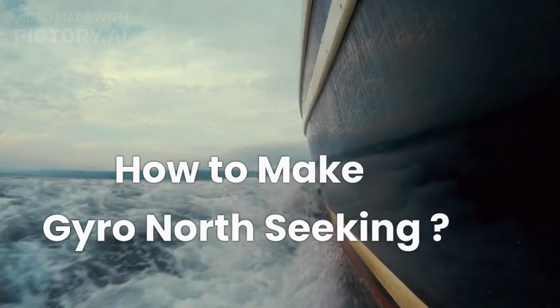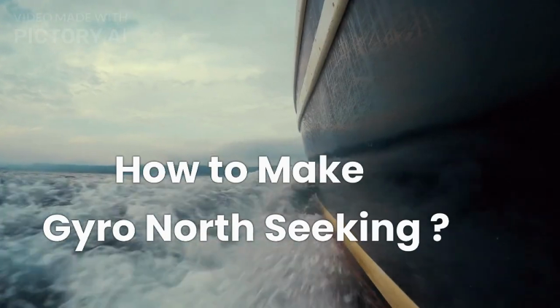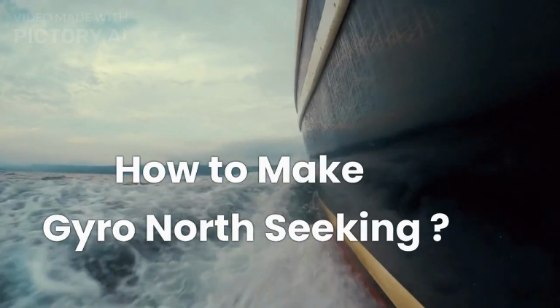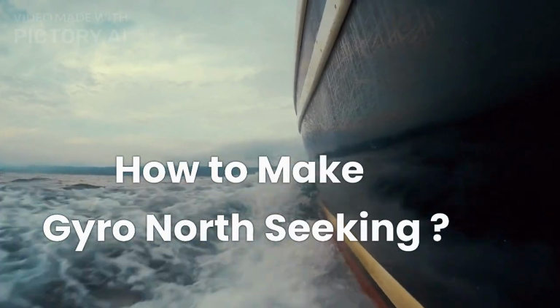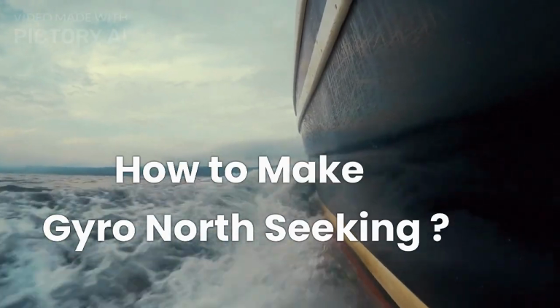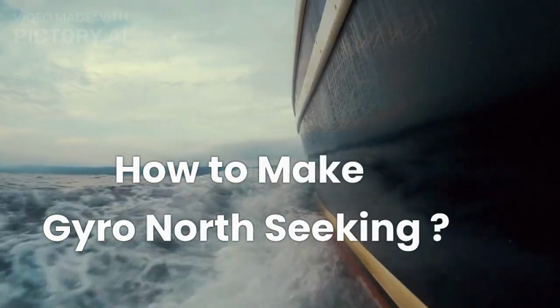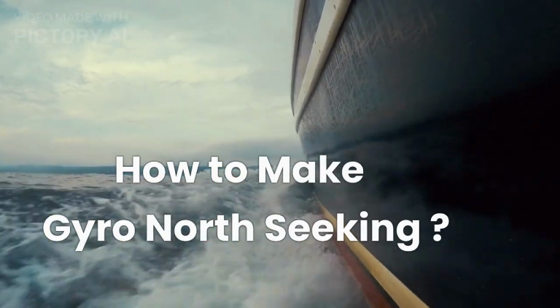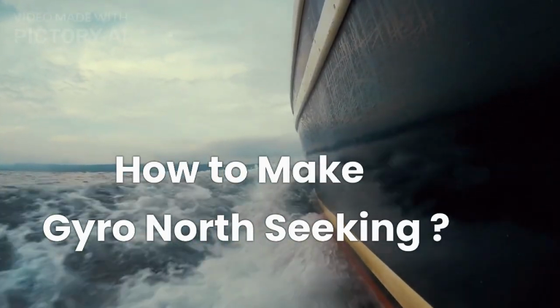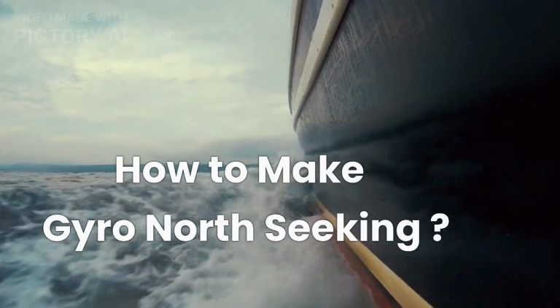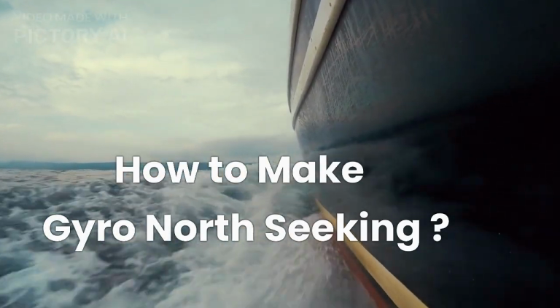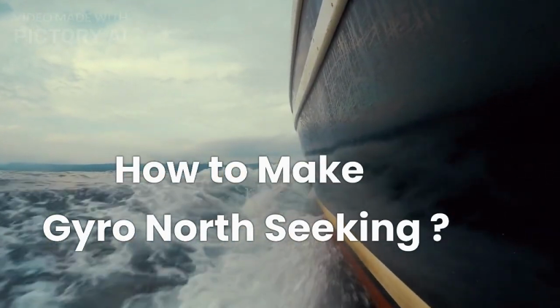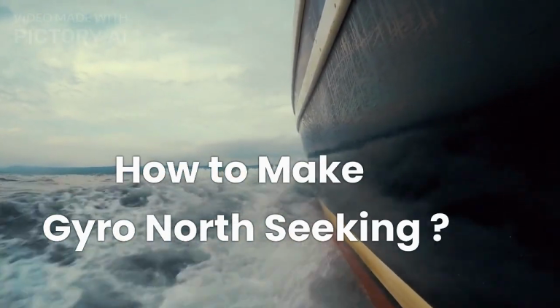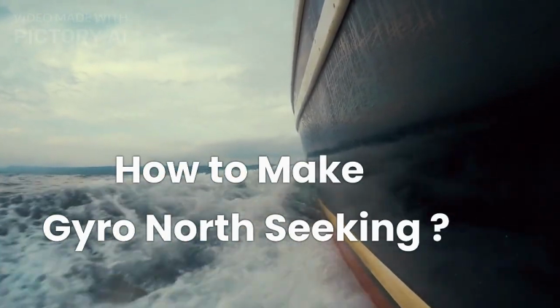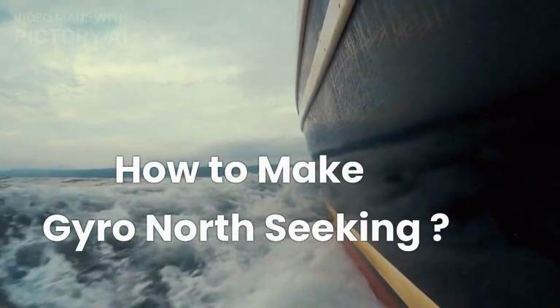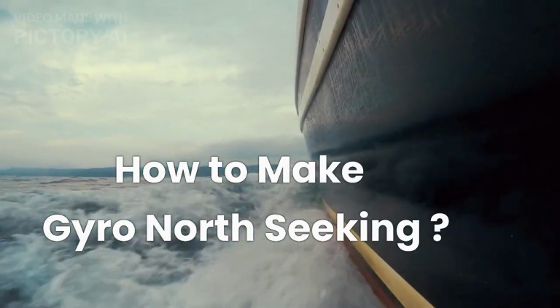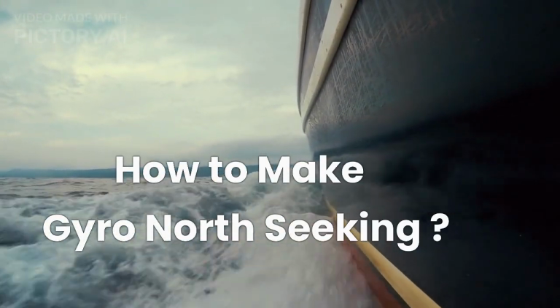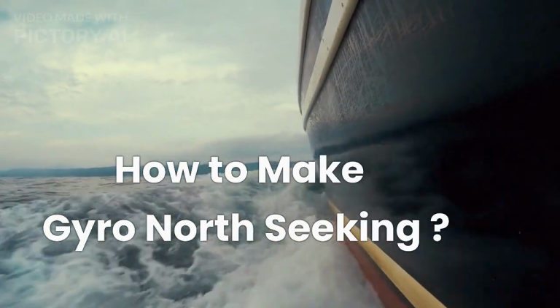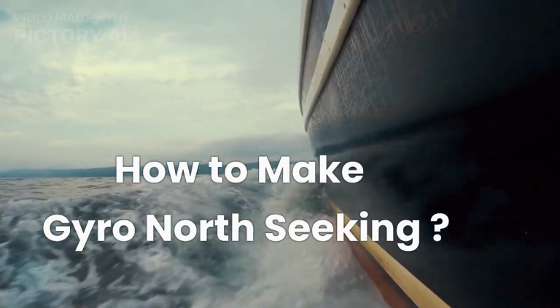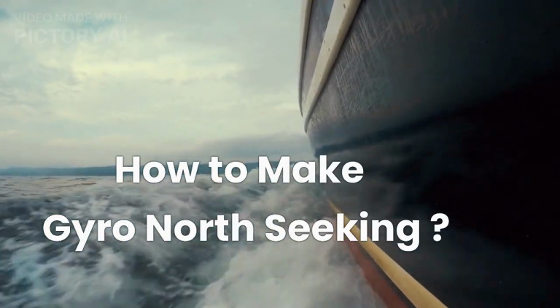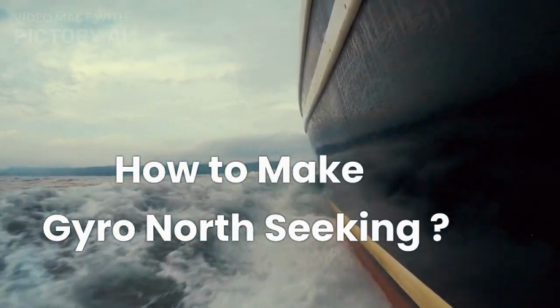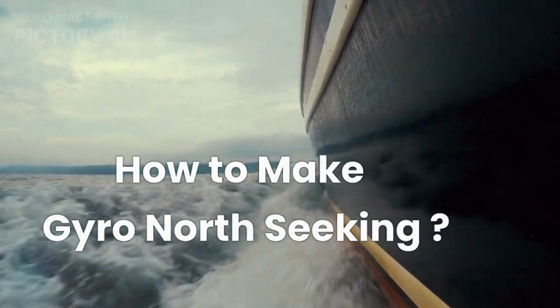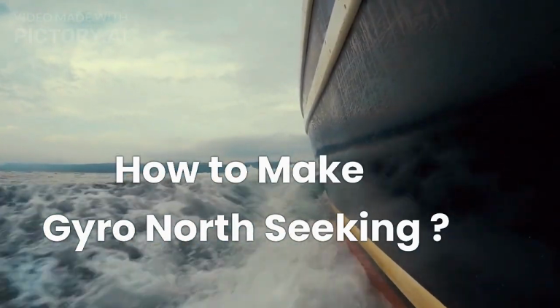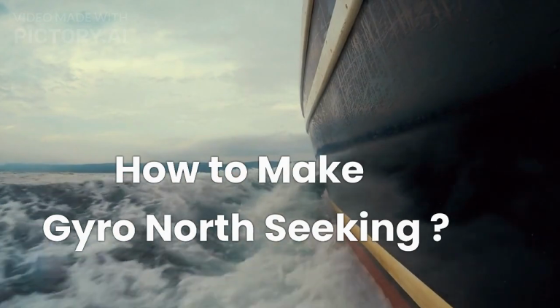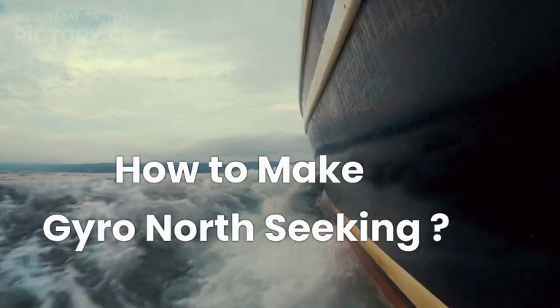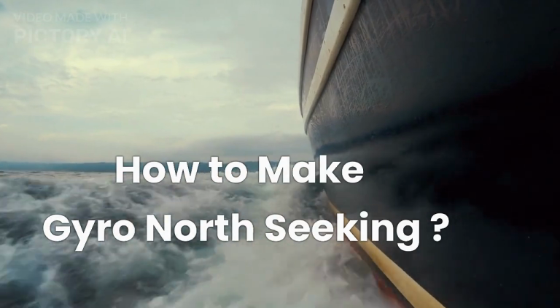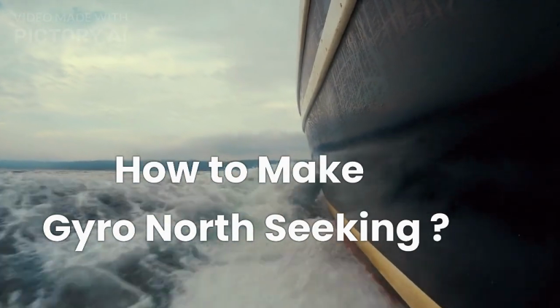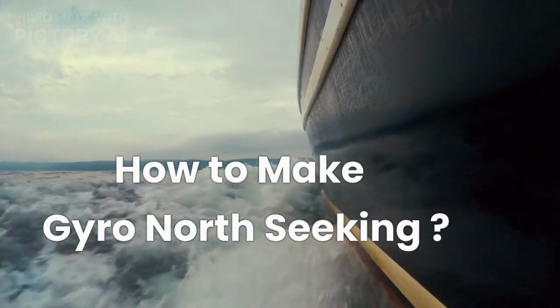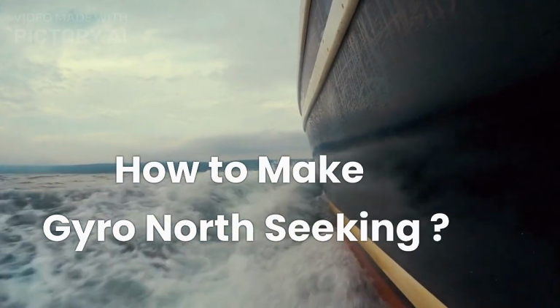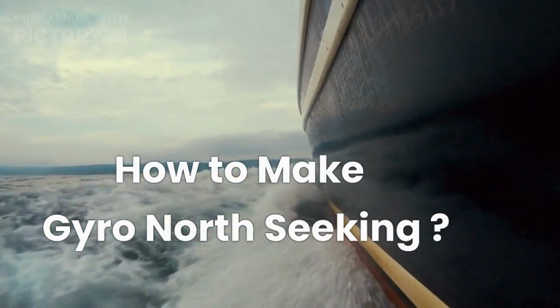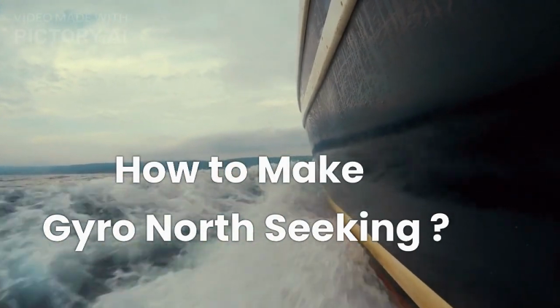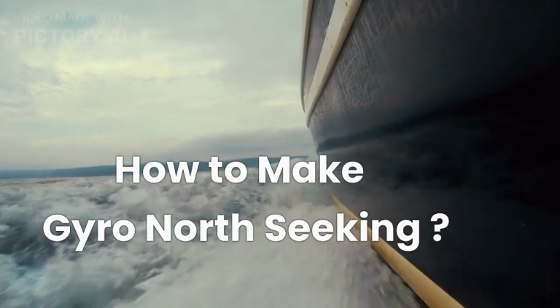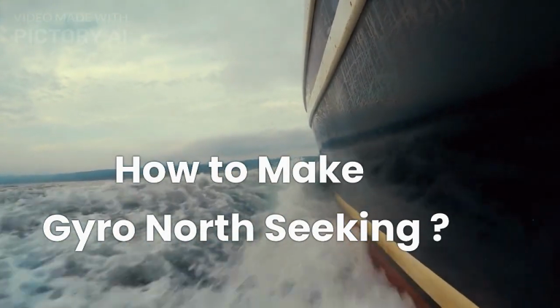Hello, welcome to Nautical Navigators. Today in this video we shall be discussing about how to make a free gyro north seeking.